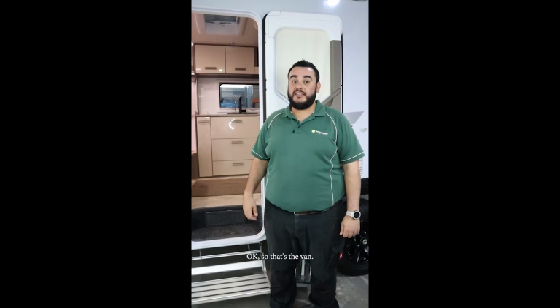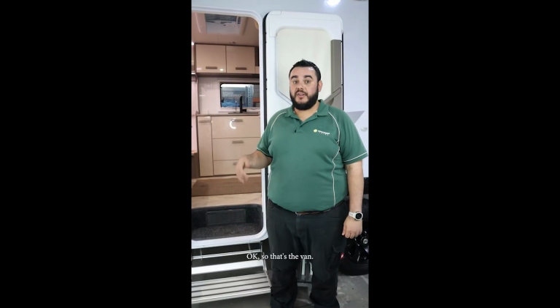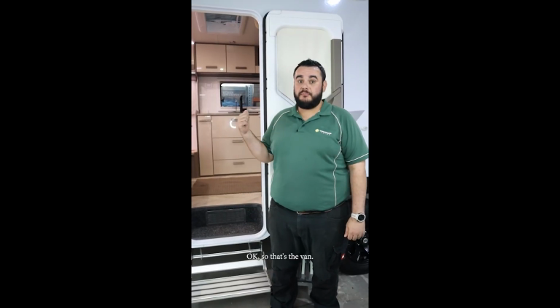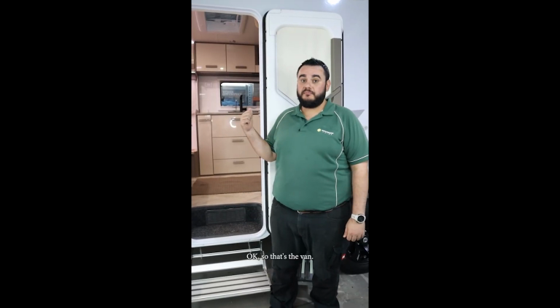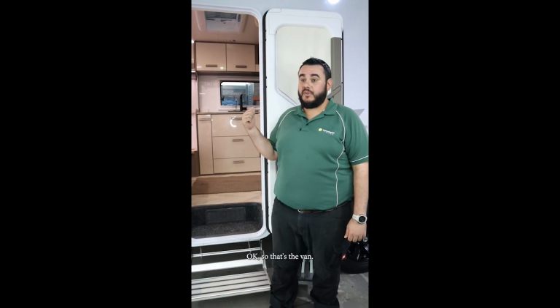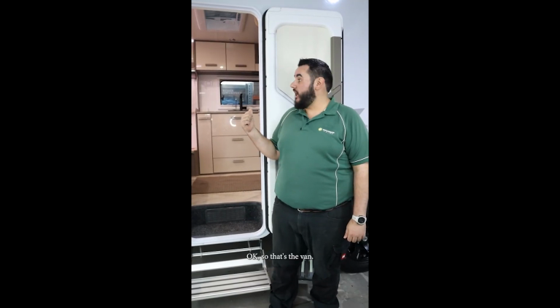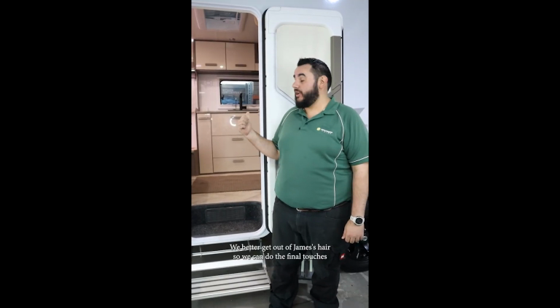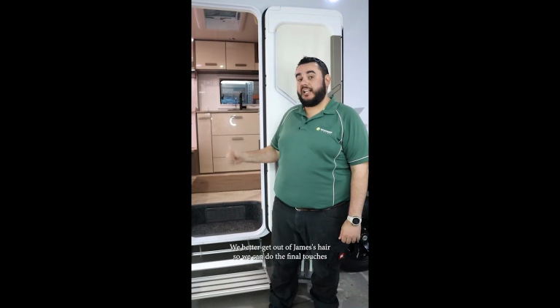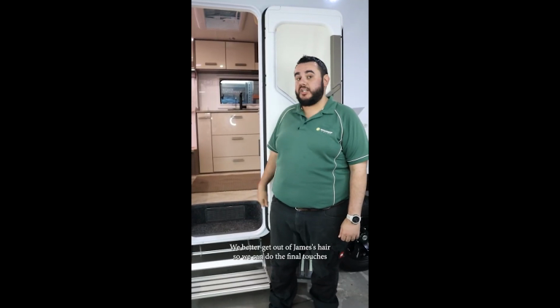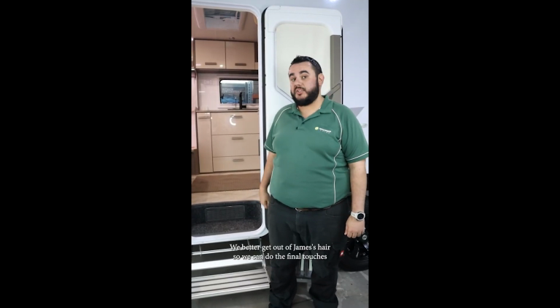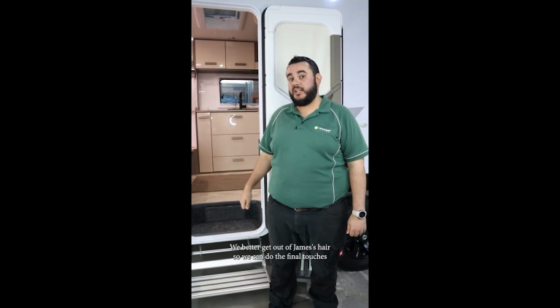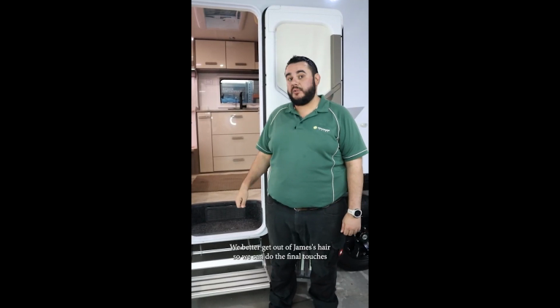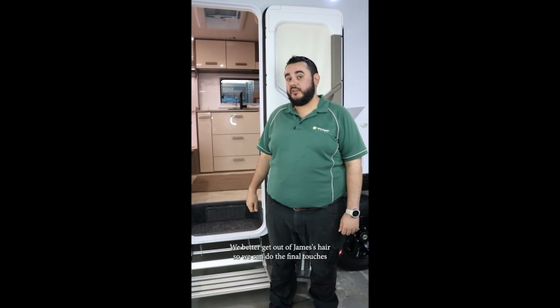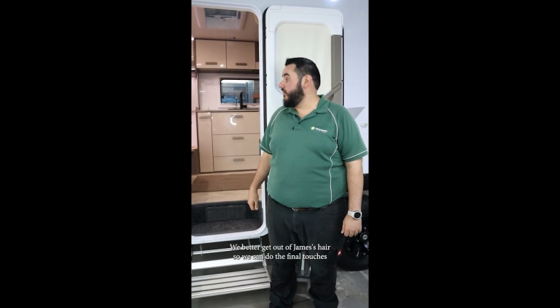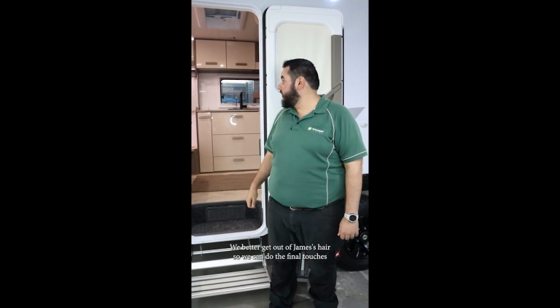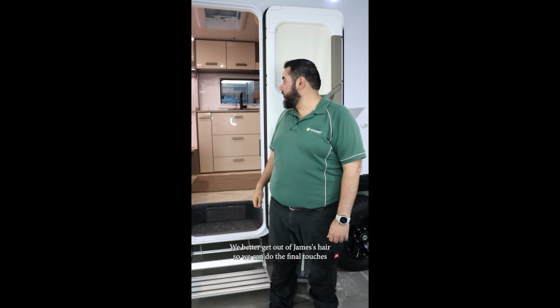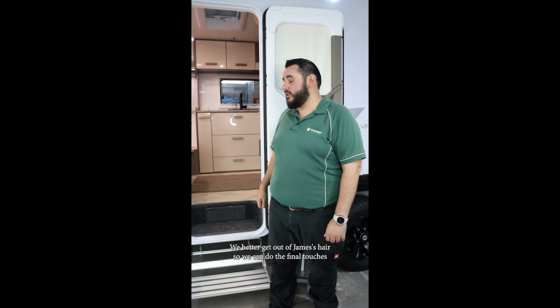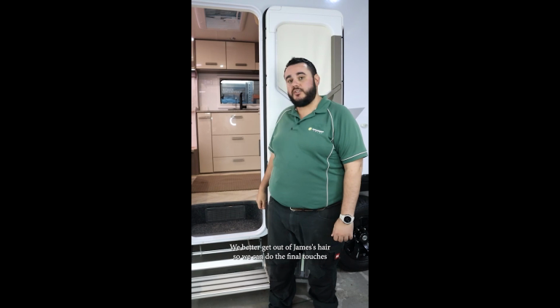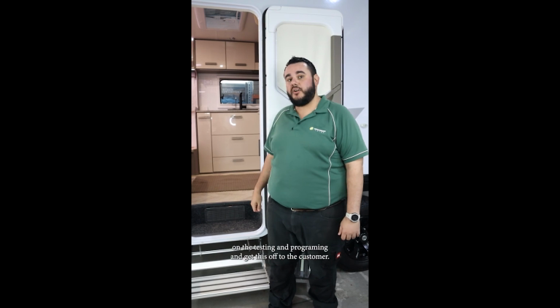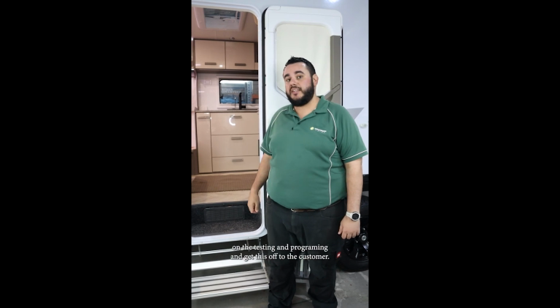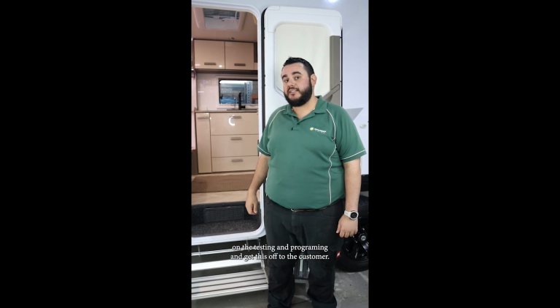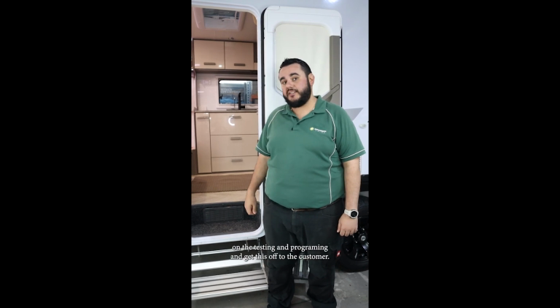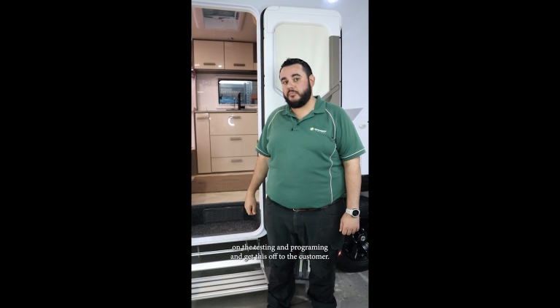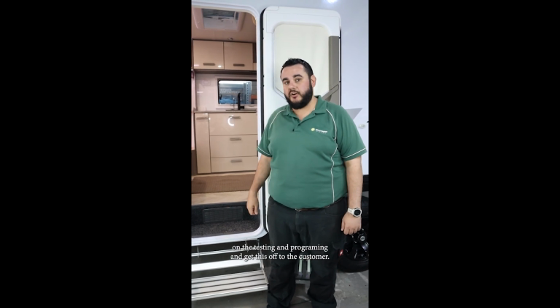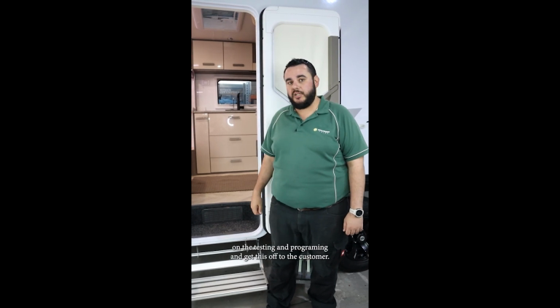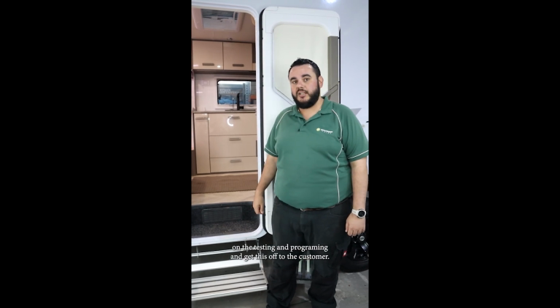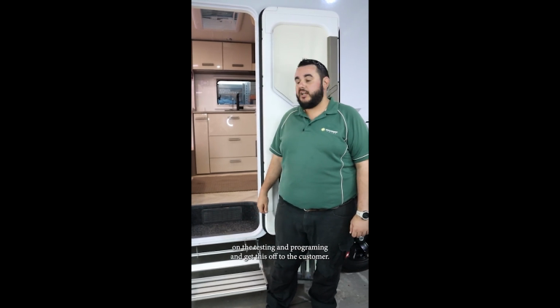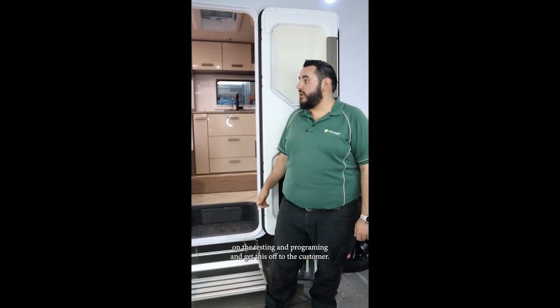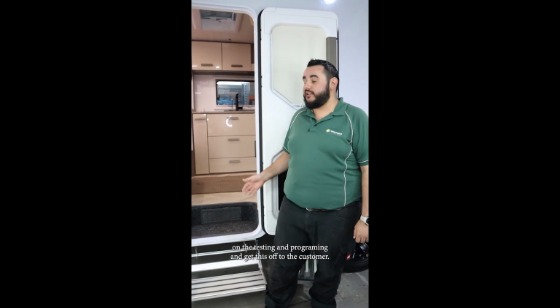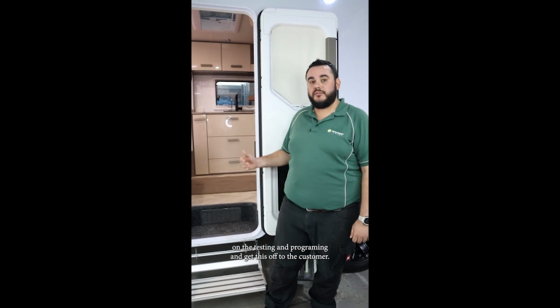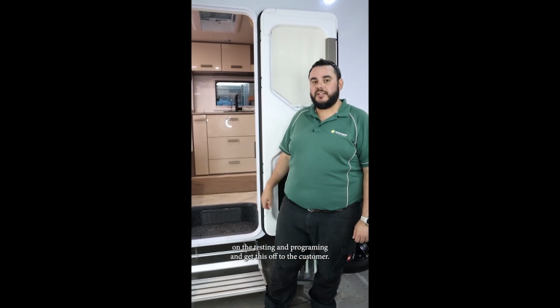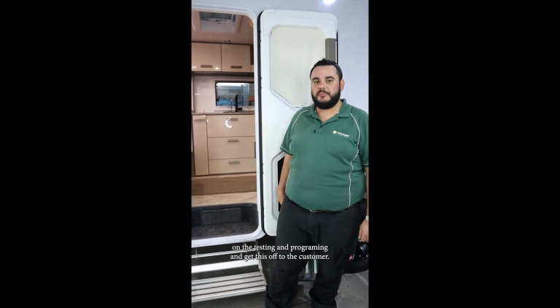That's the van. We better get out of James's hair so he can do the final touches on the testing and programming and get this off to the customer.